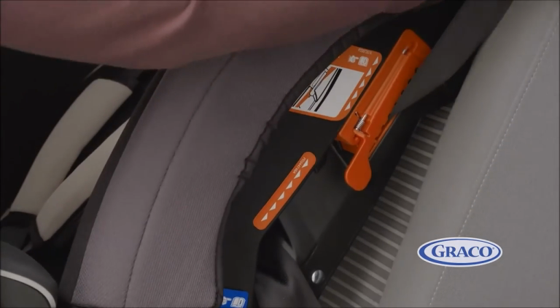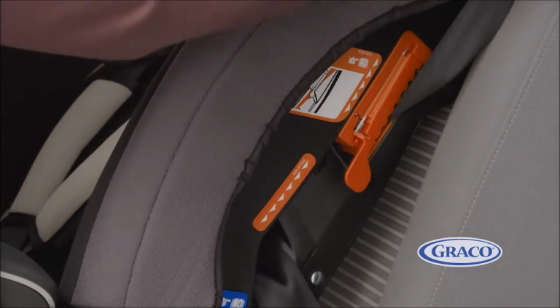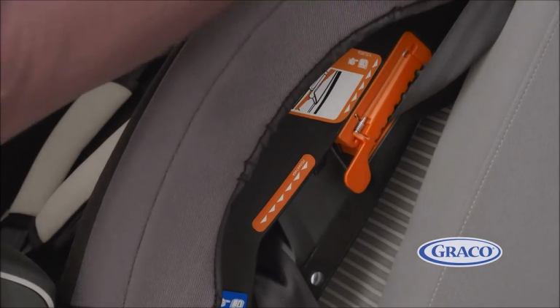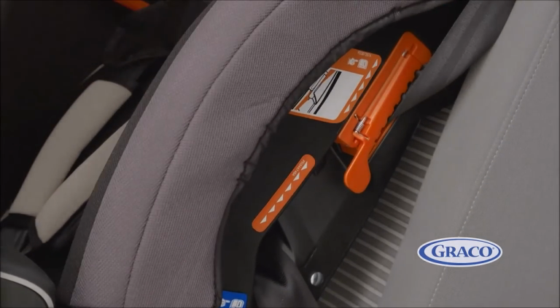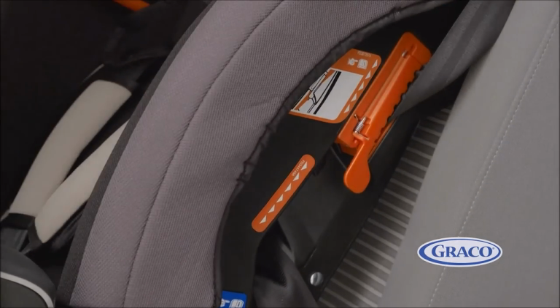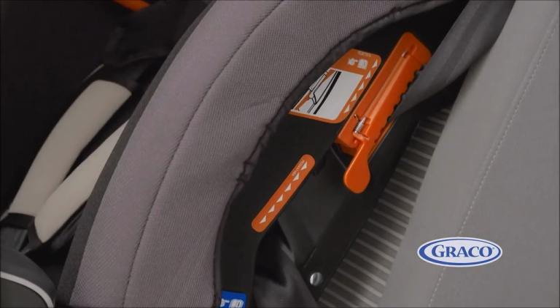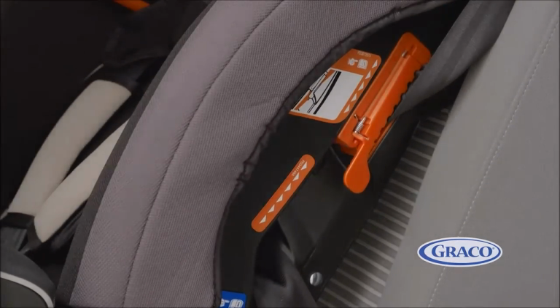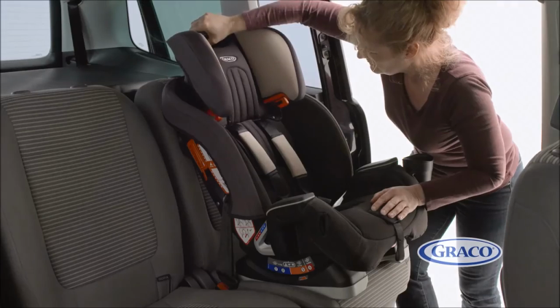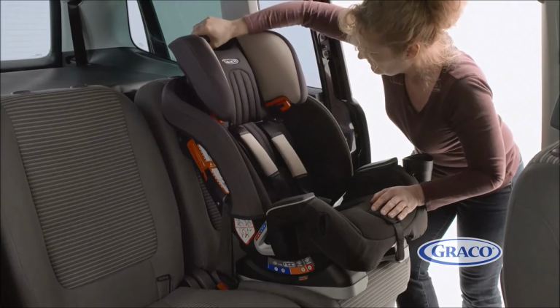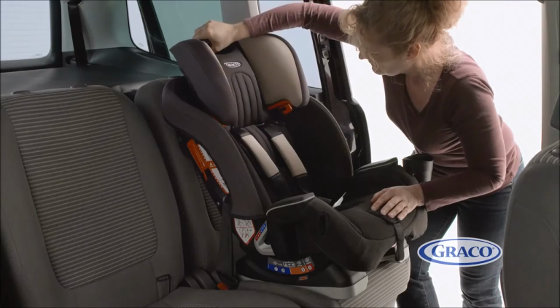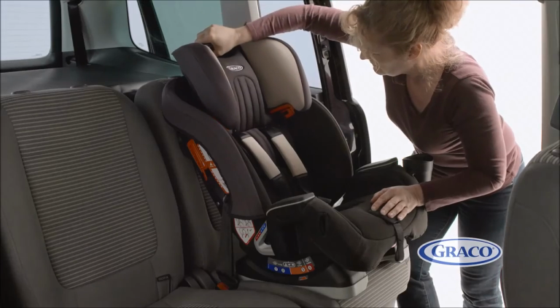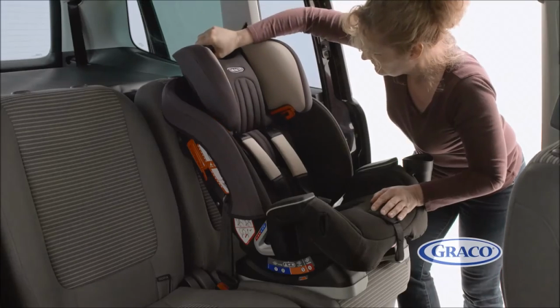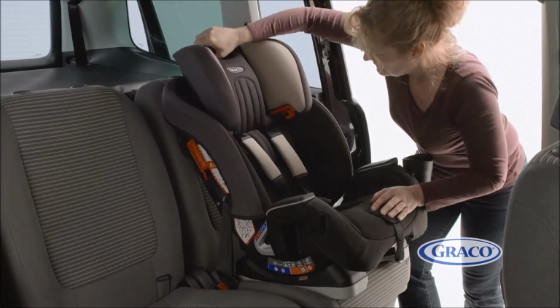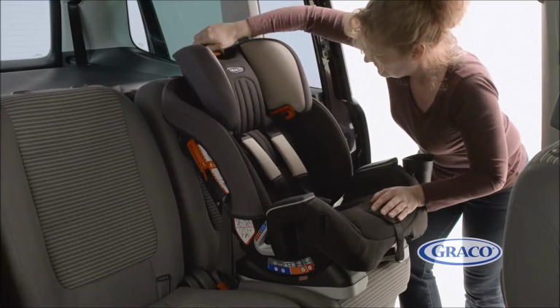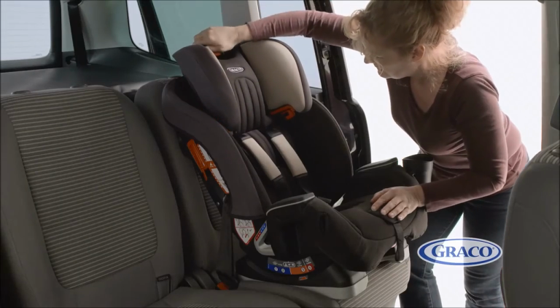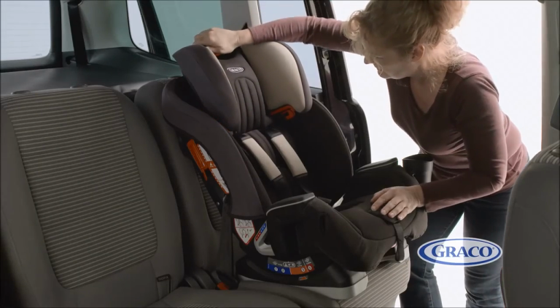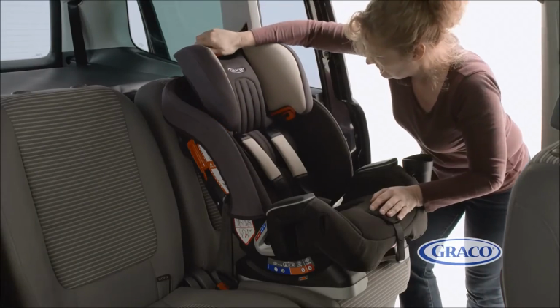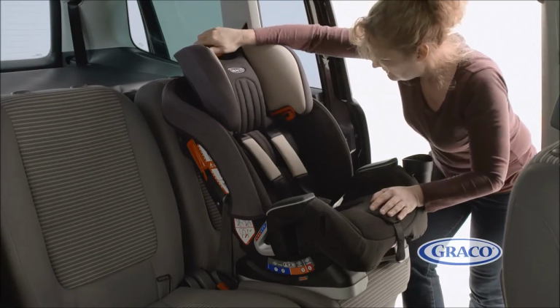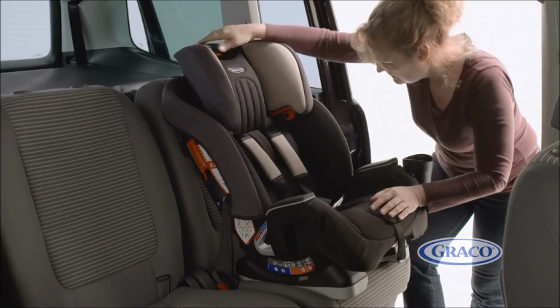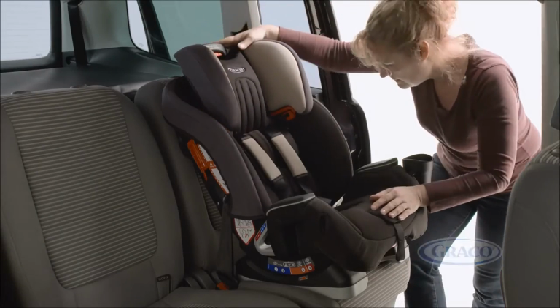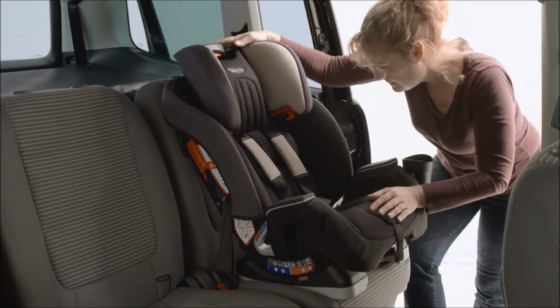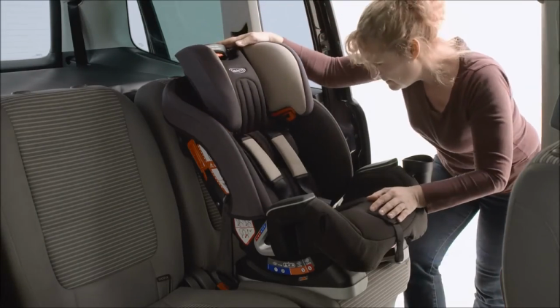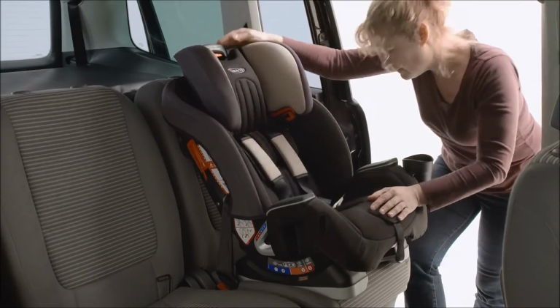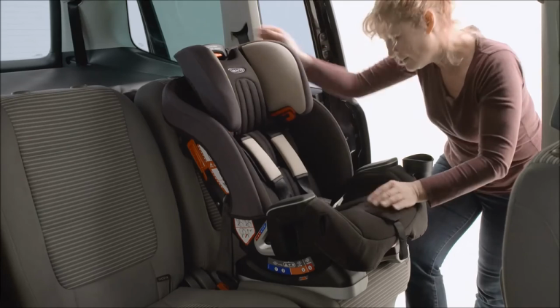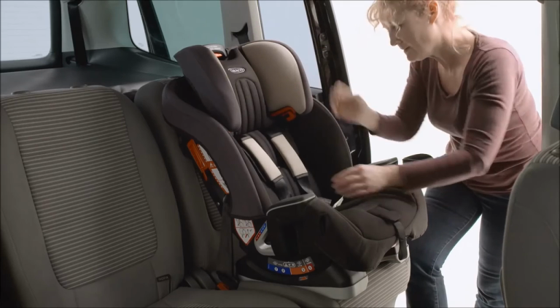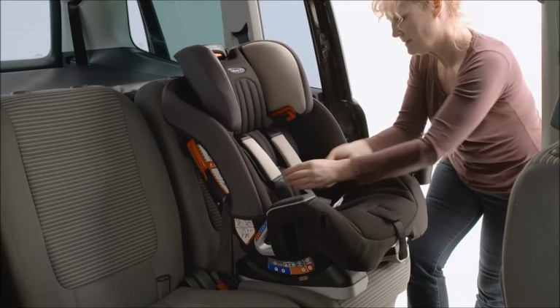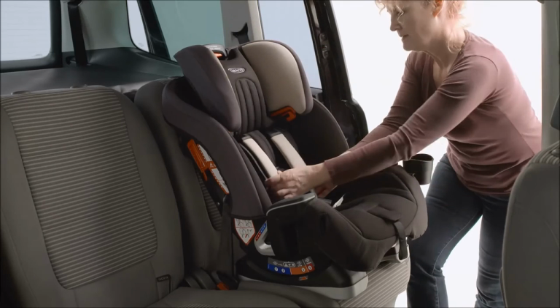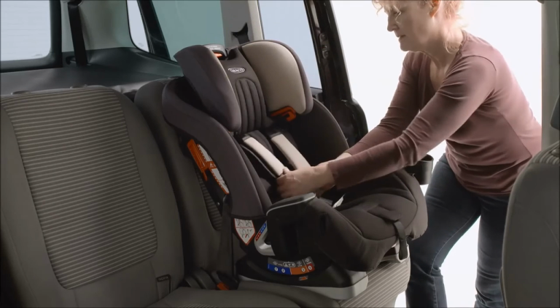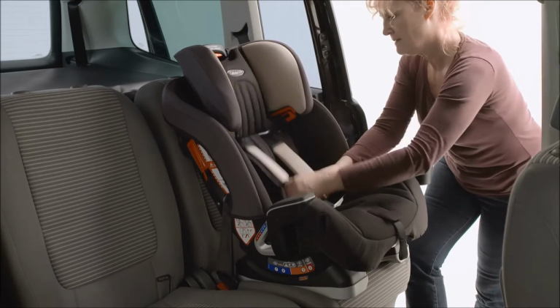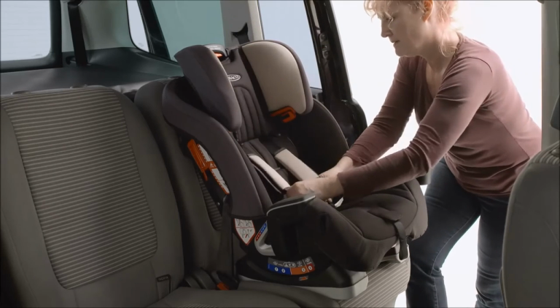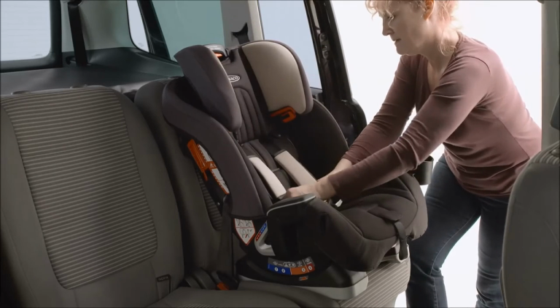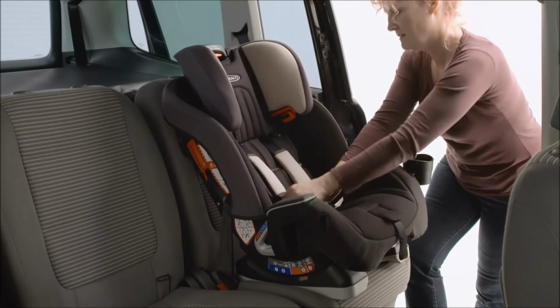Once secured, adjust the headrest and harness together to suit your child's comfort.